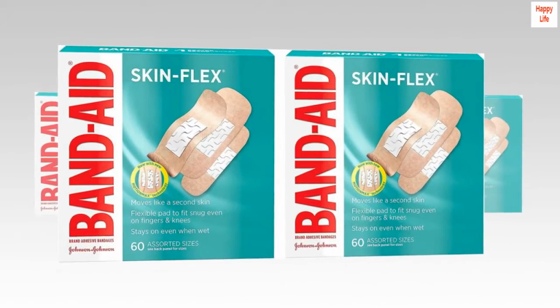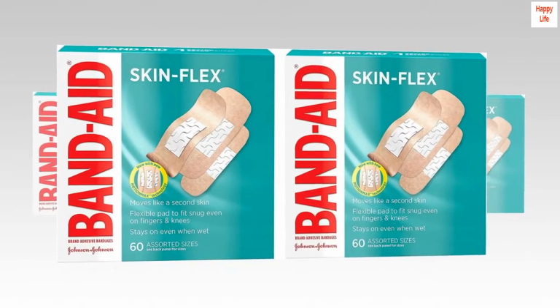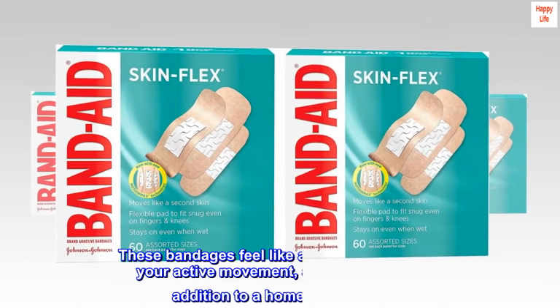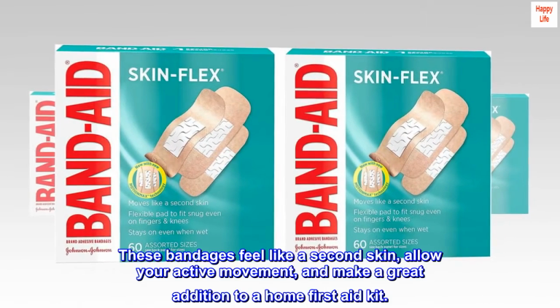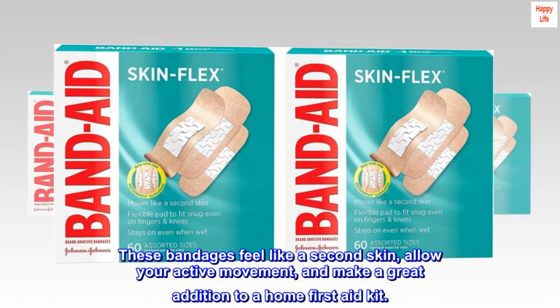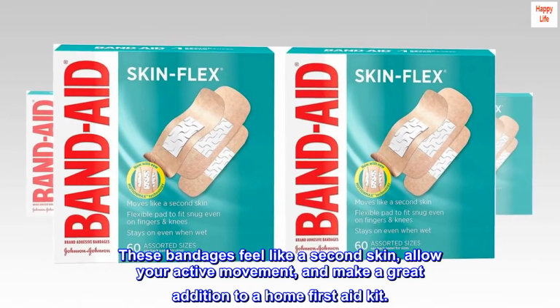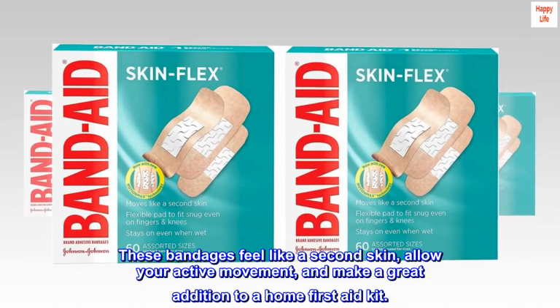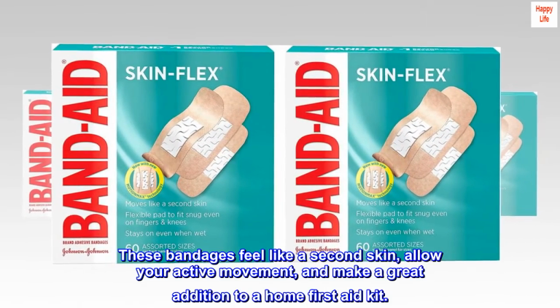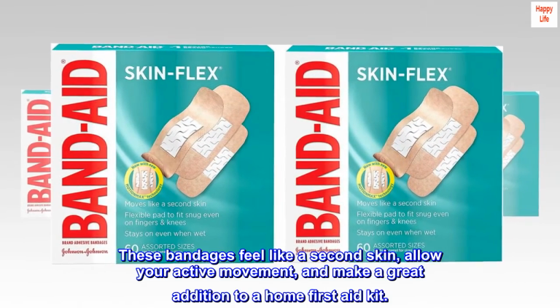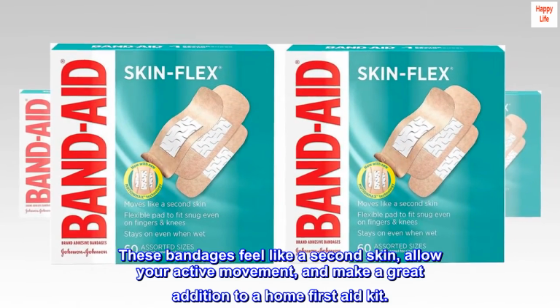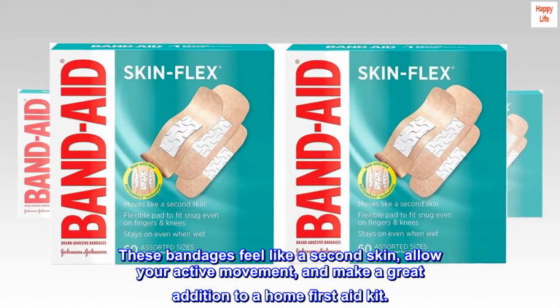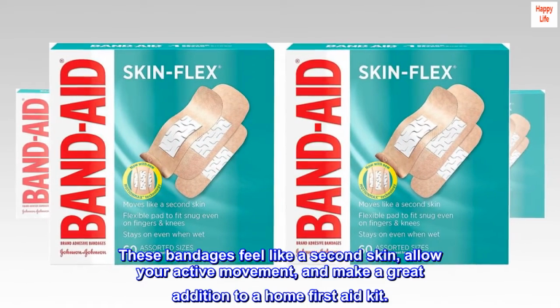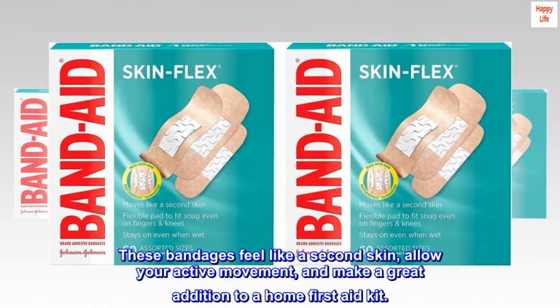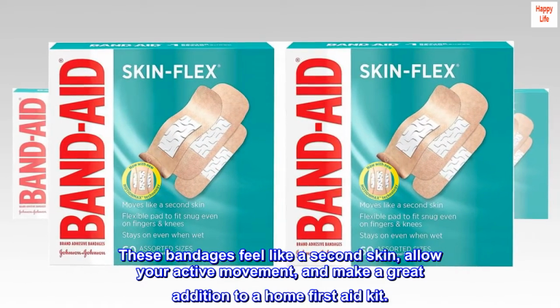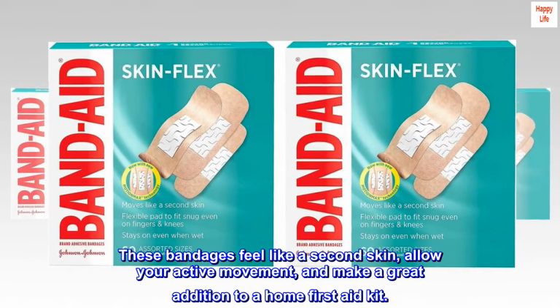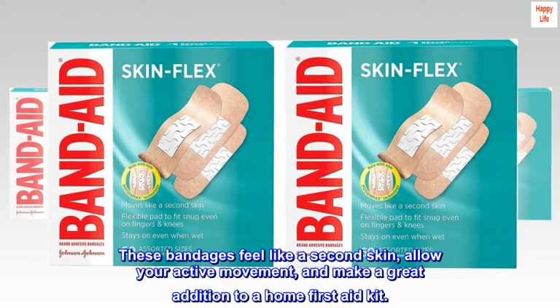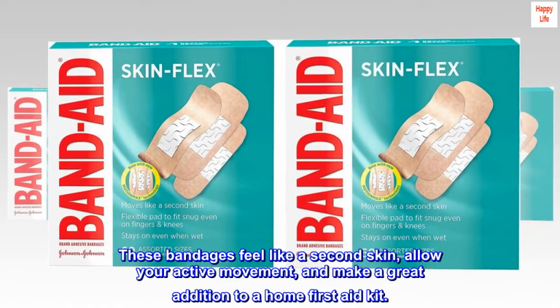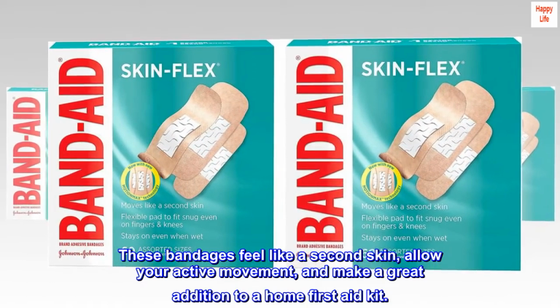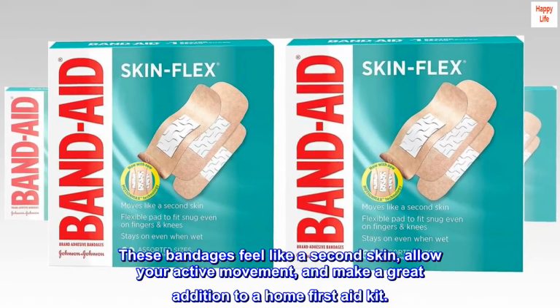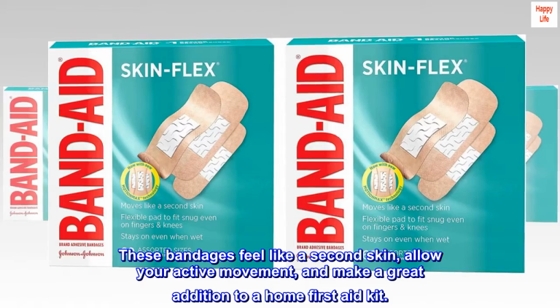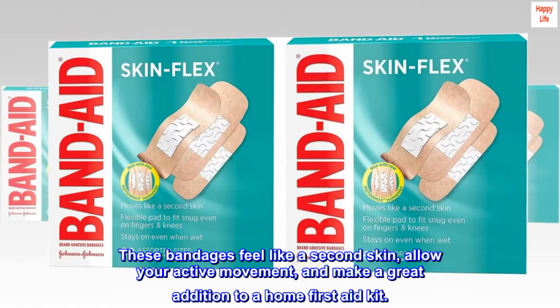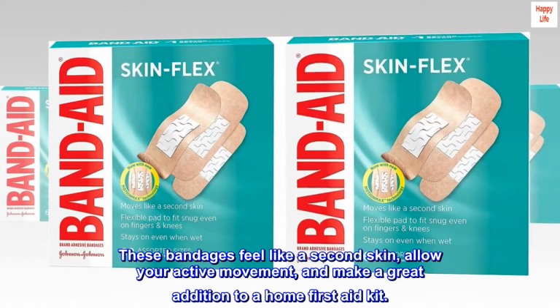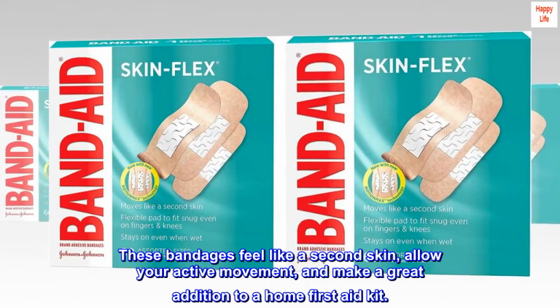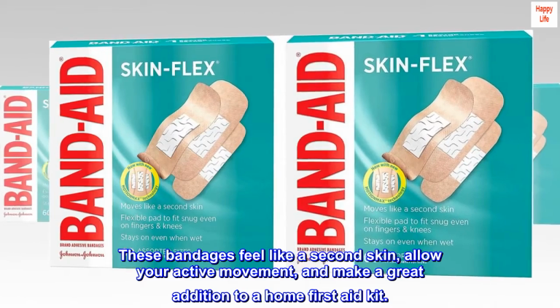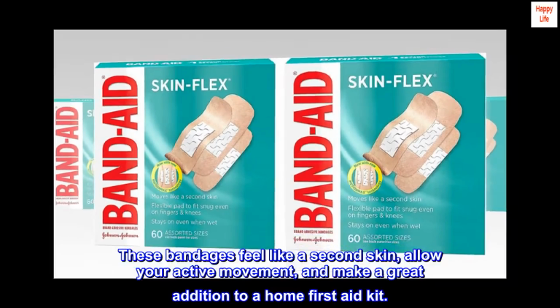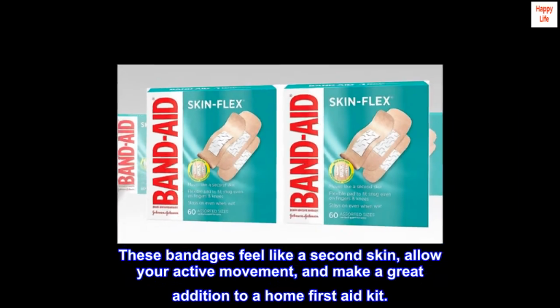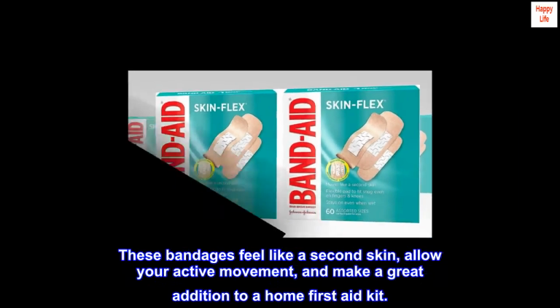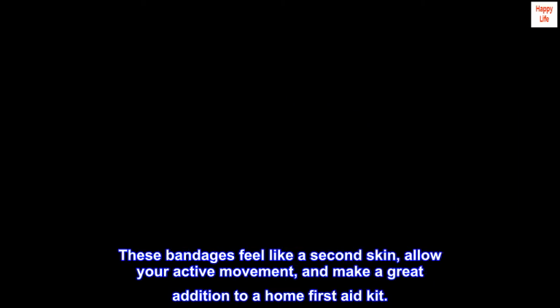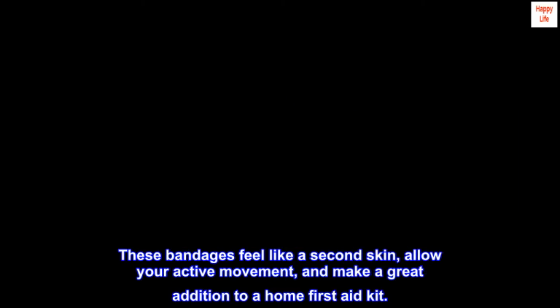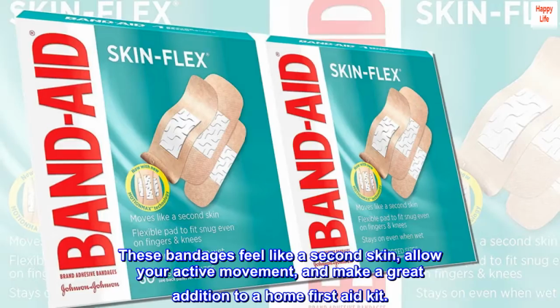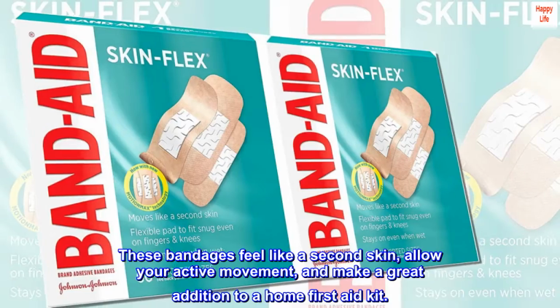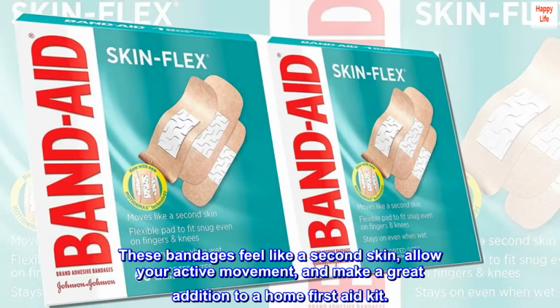These bandages feel like a second skin, allow your active movement, and make a great addition to a home first aid kit.